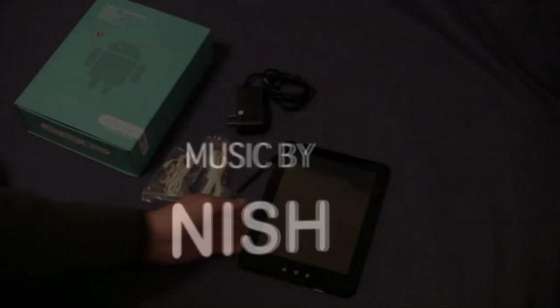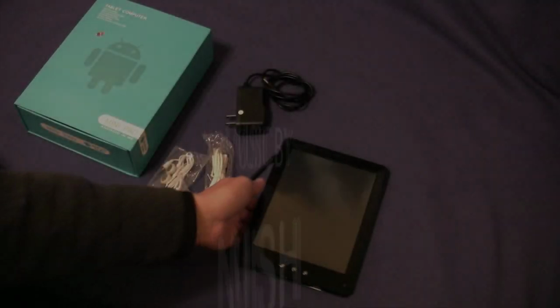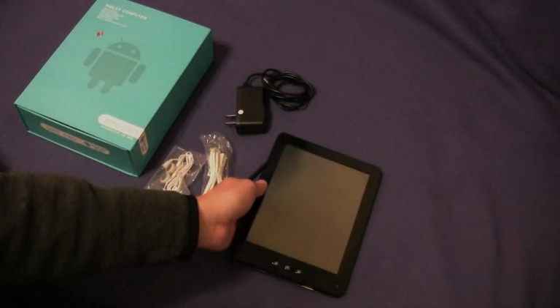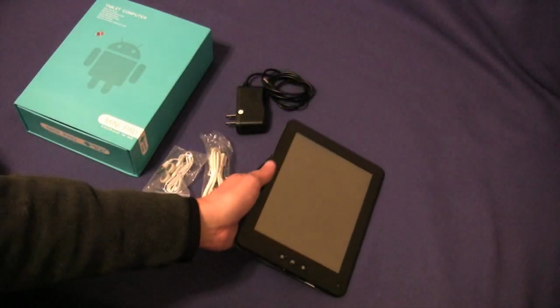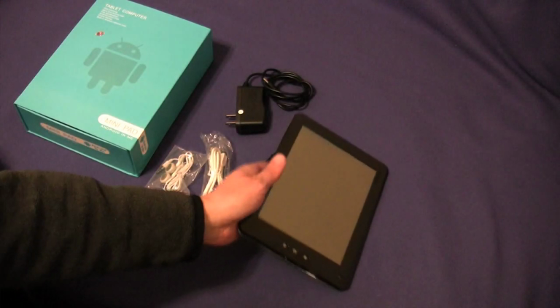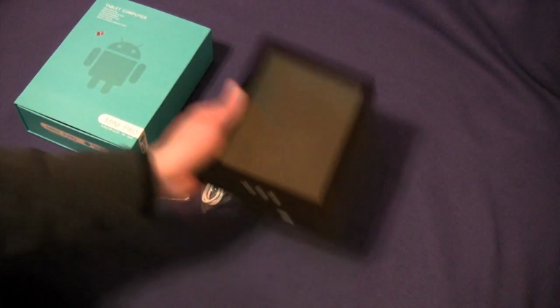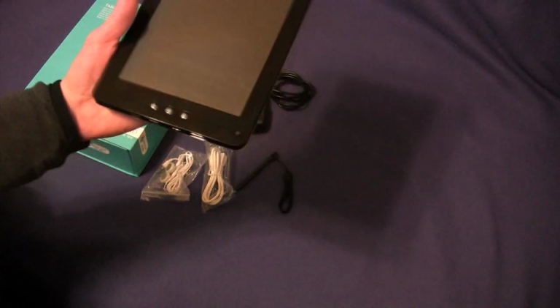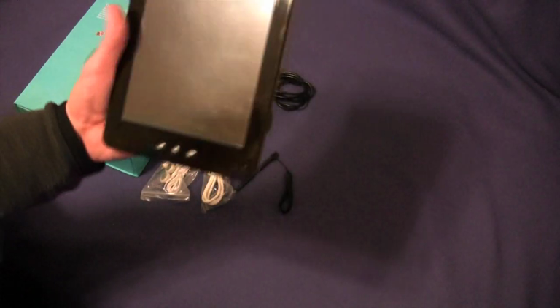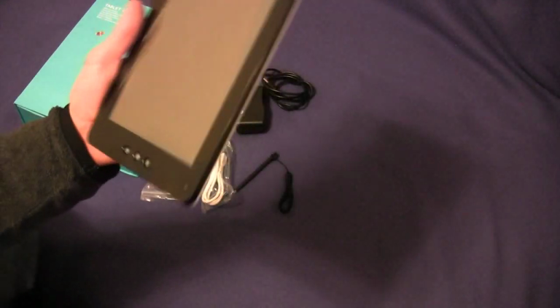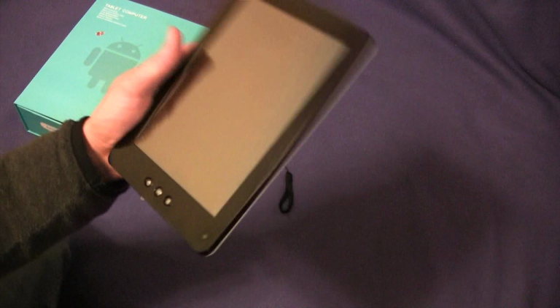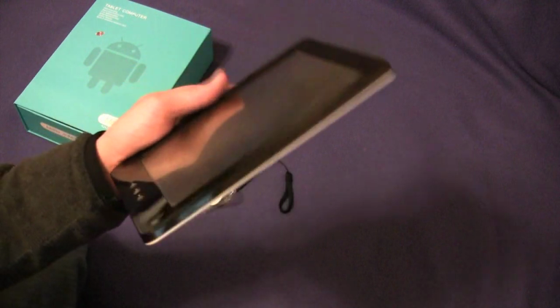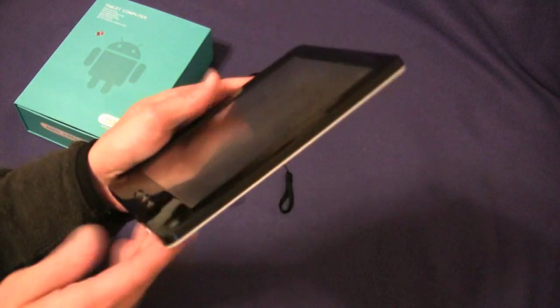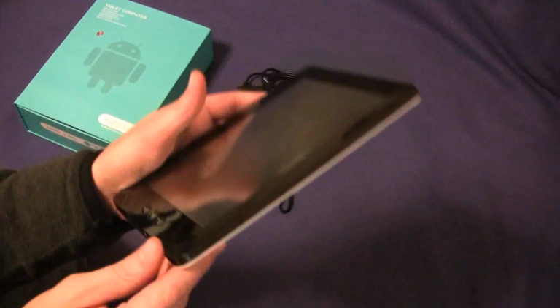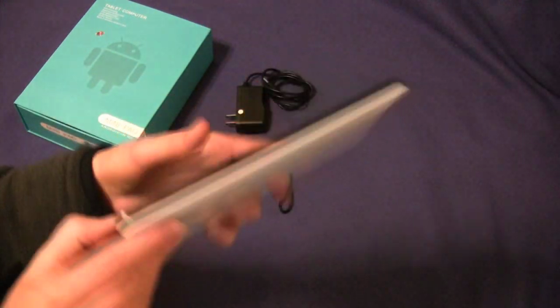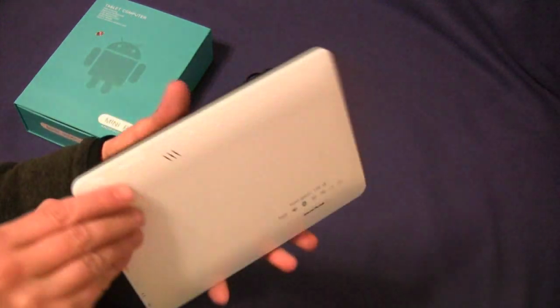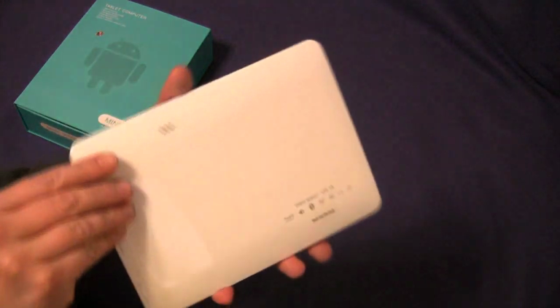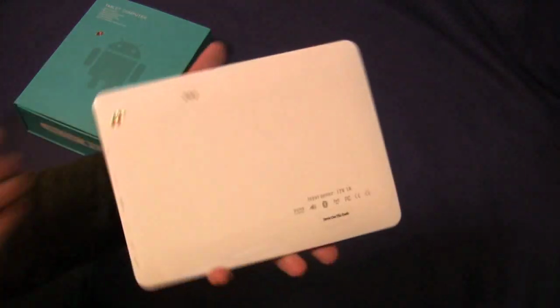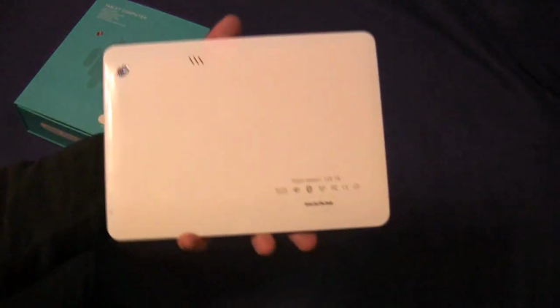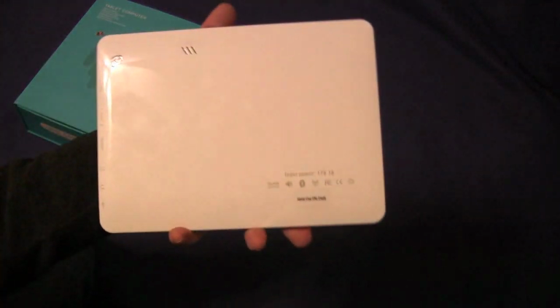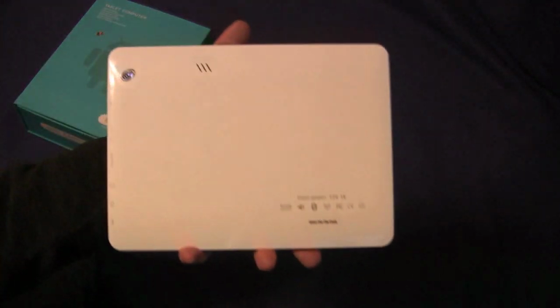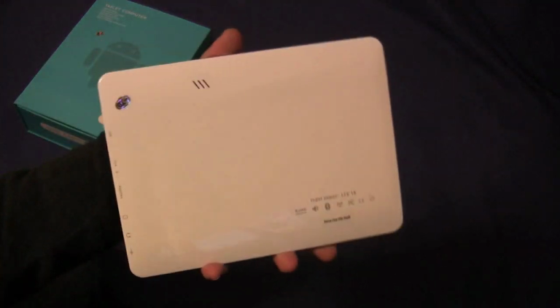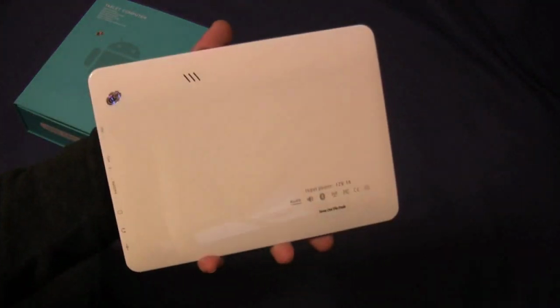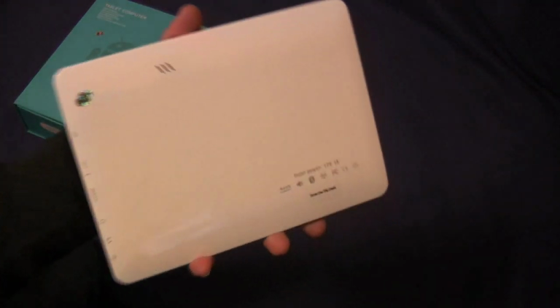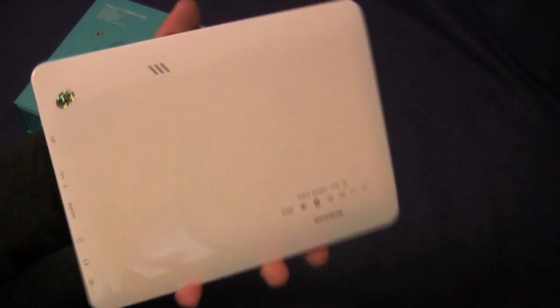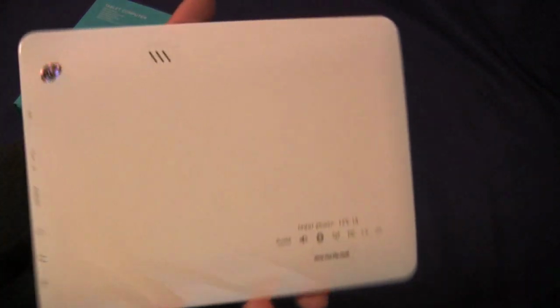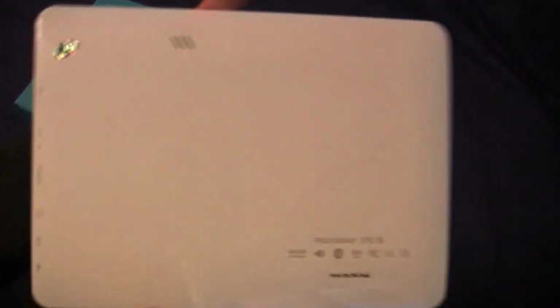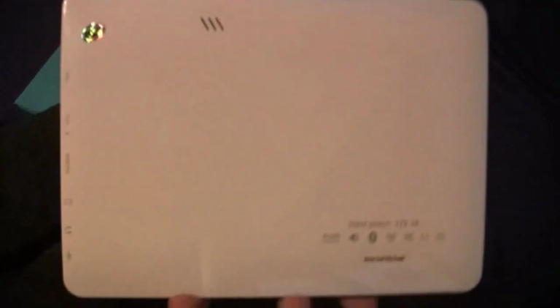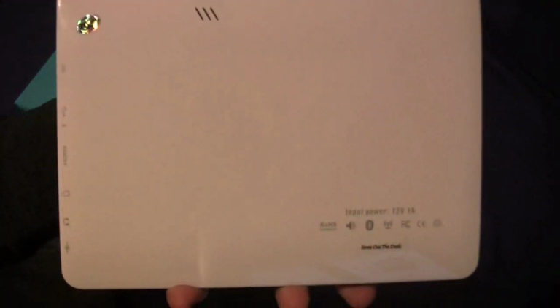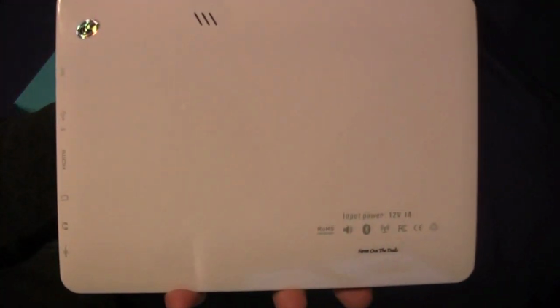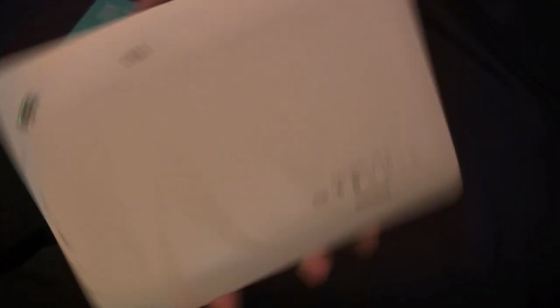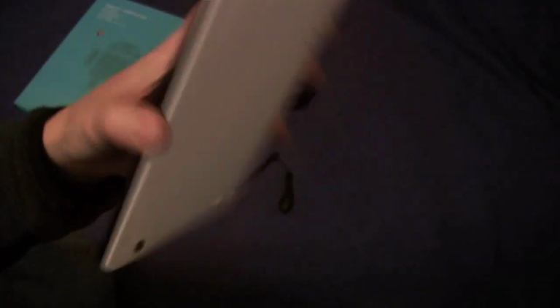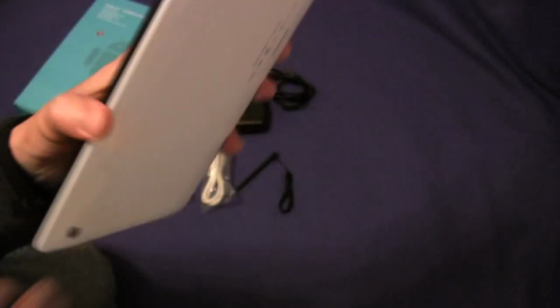Hey guys, welcome to Frank's Tech Help. Today we're going to be taking a look at the Asuyo A820 8-inch internet tablet.